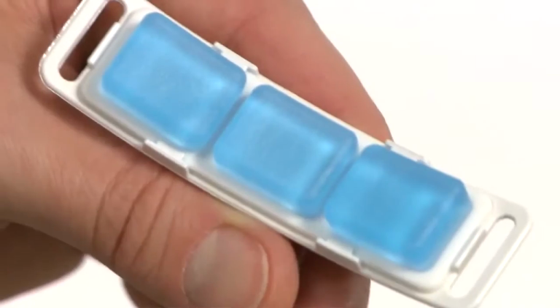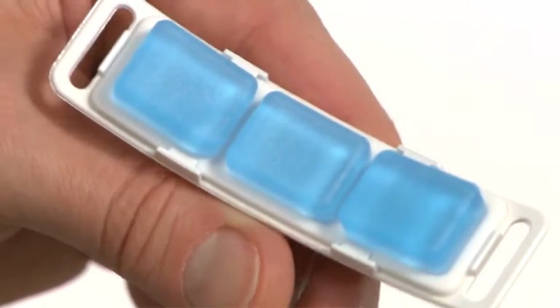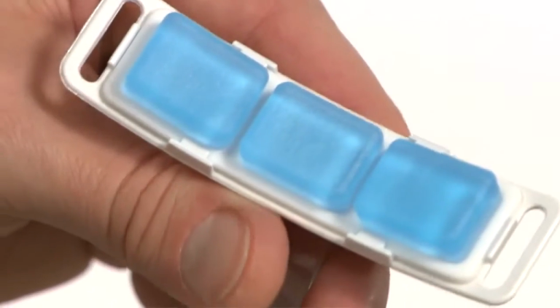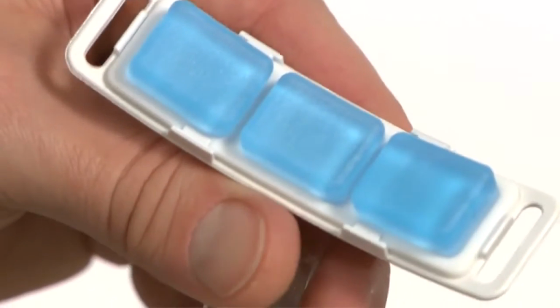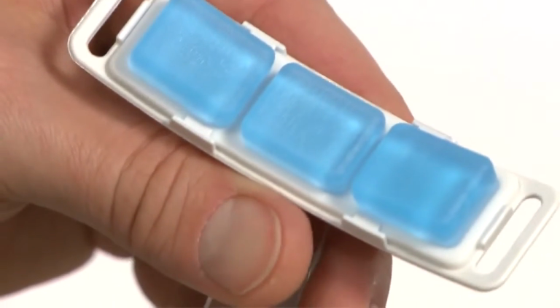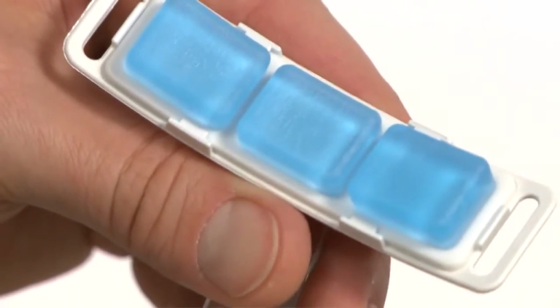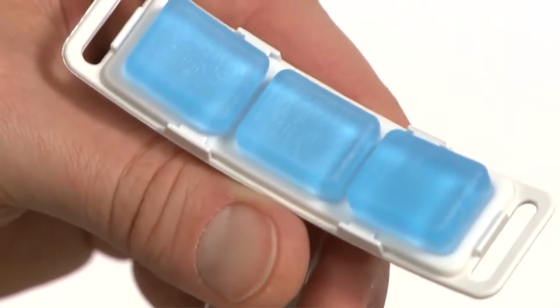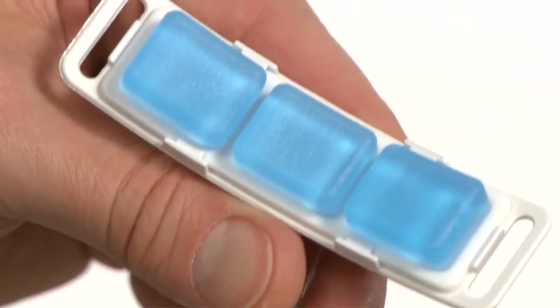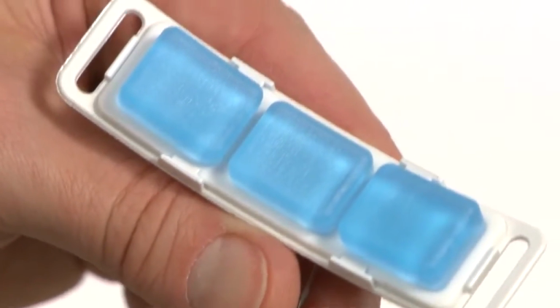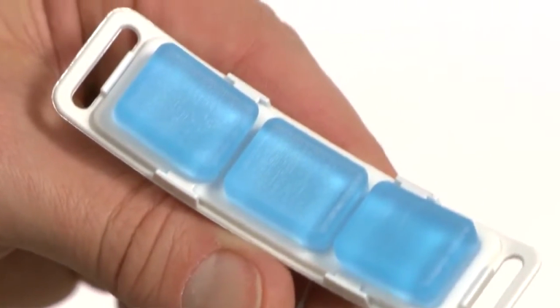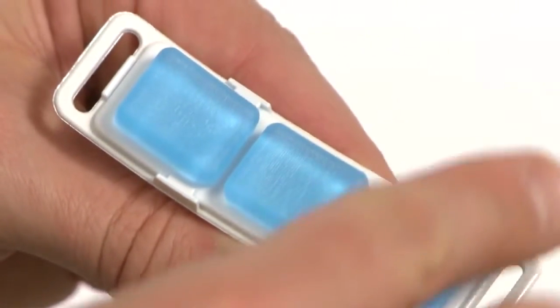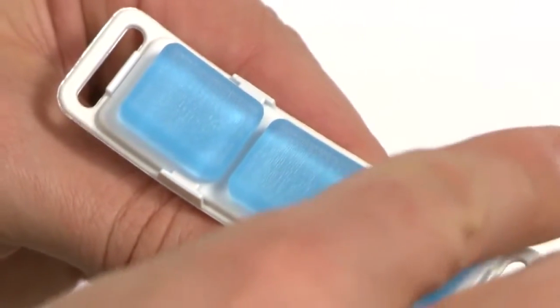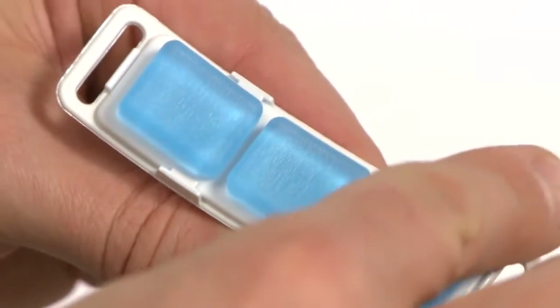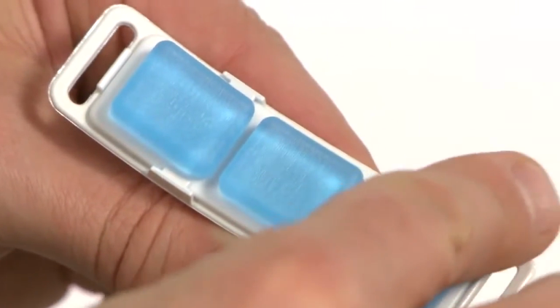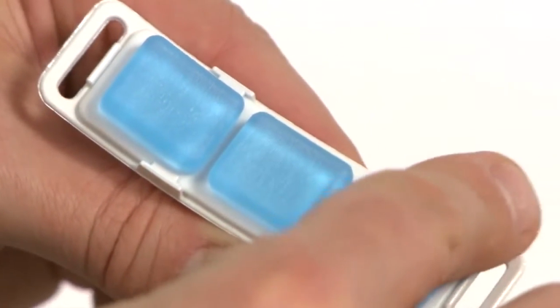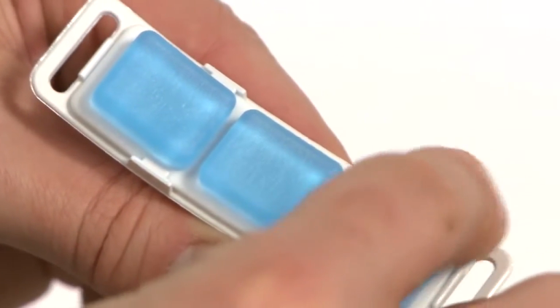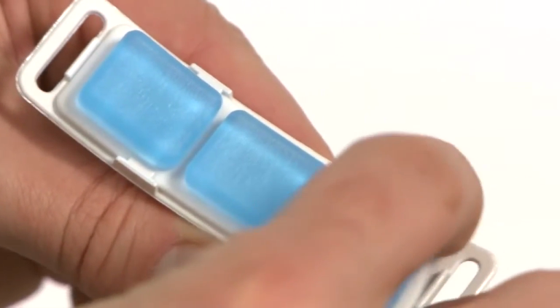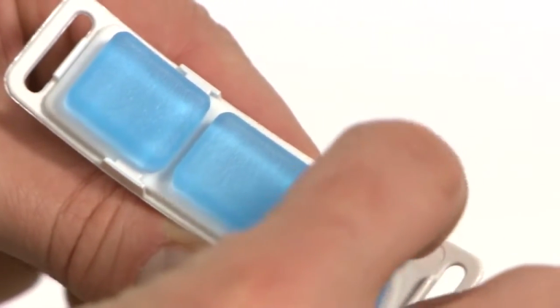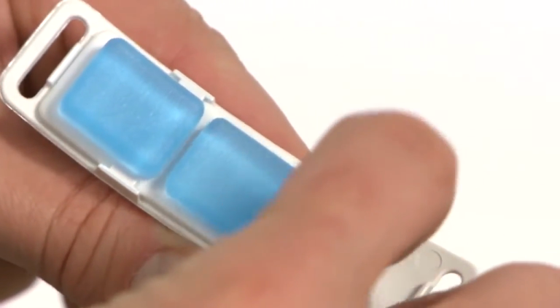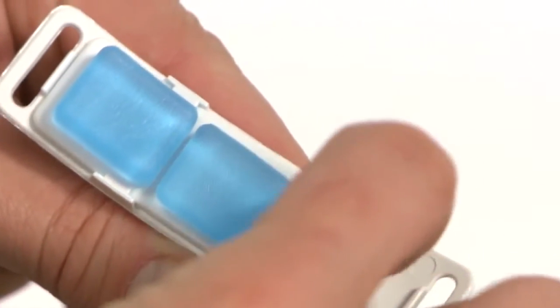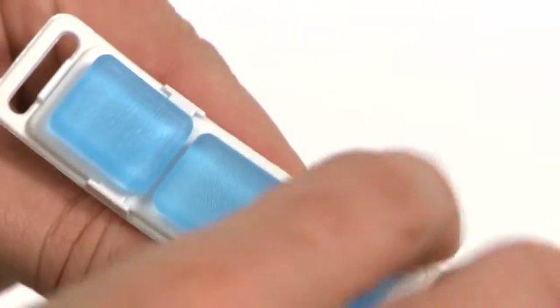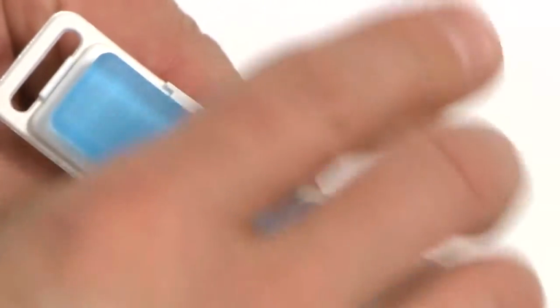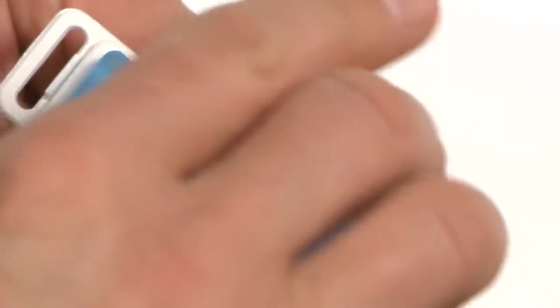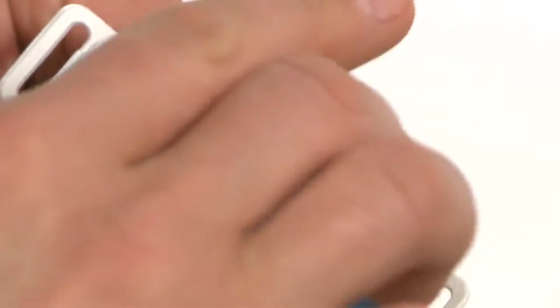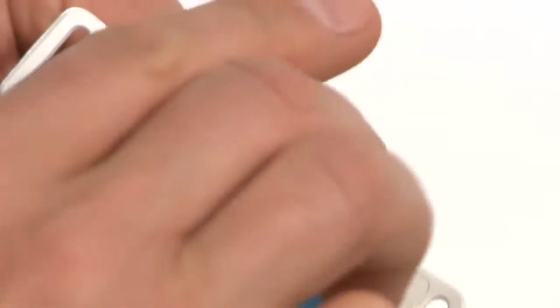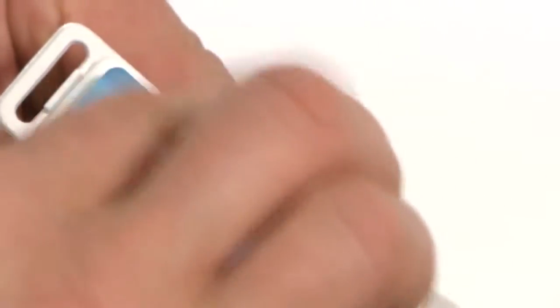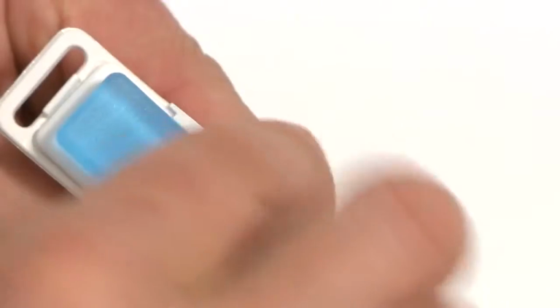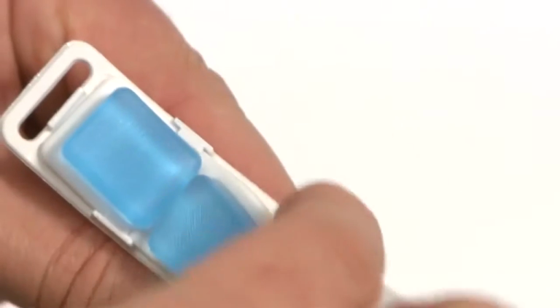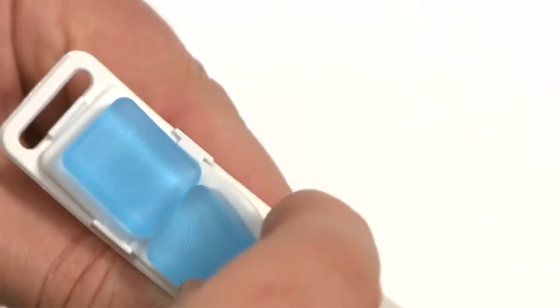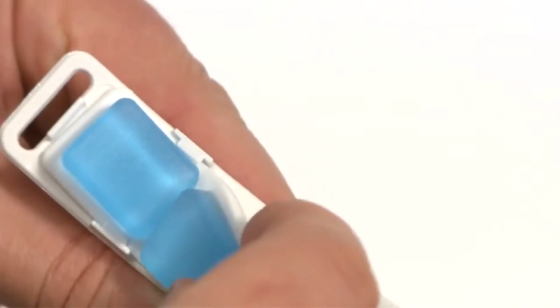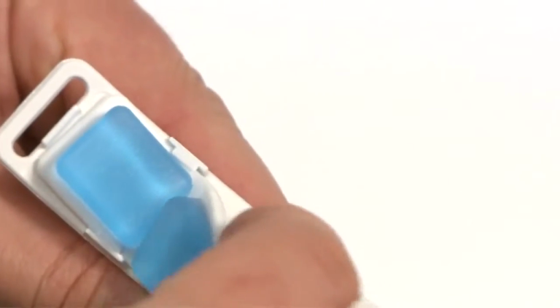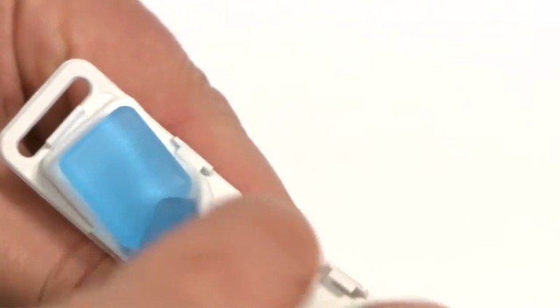To remove the gel forehead pad, simply peel it away from the forehead support bracket.